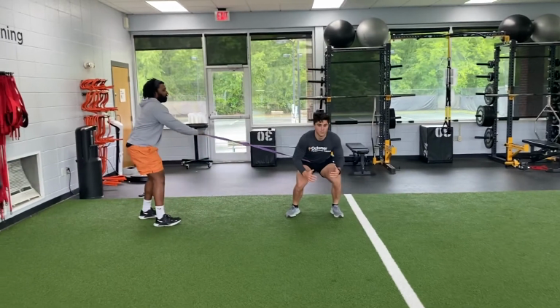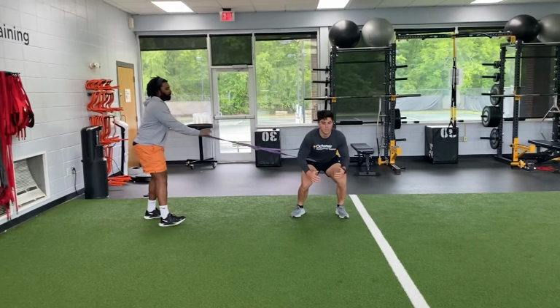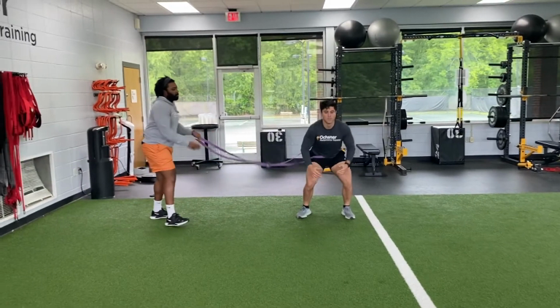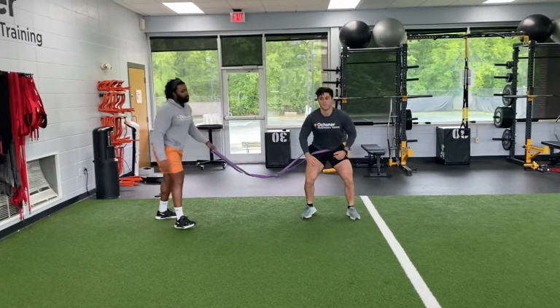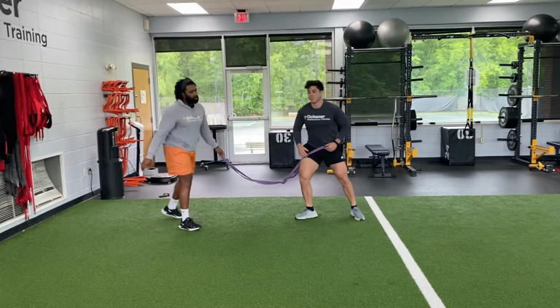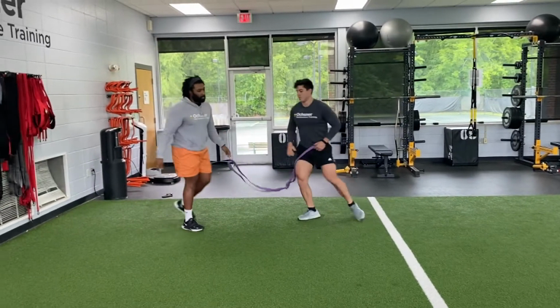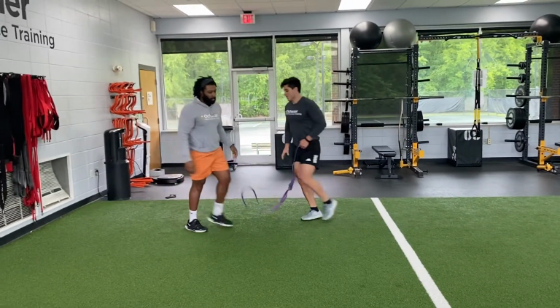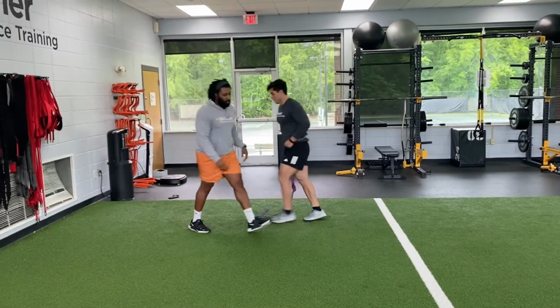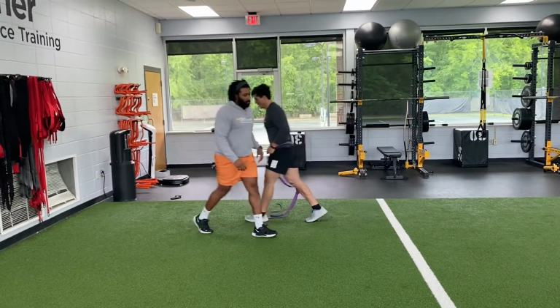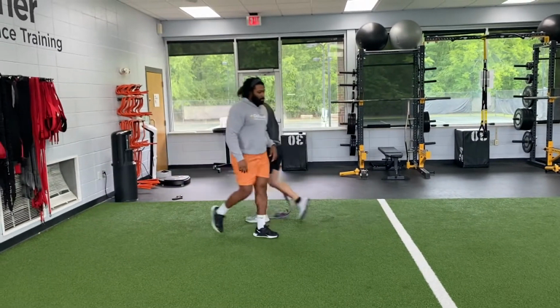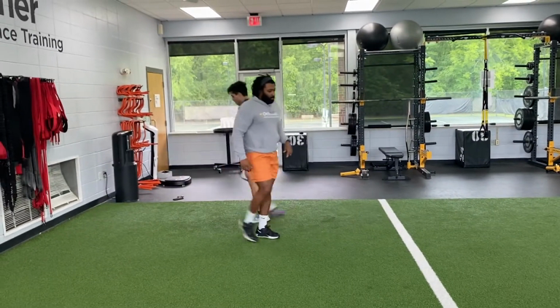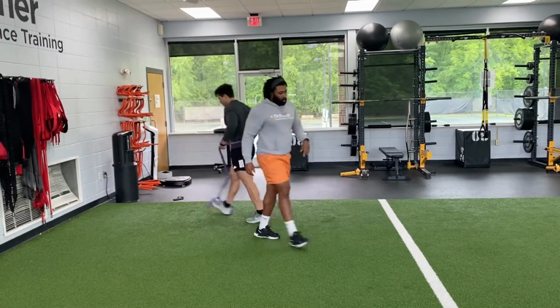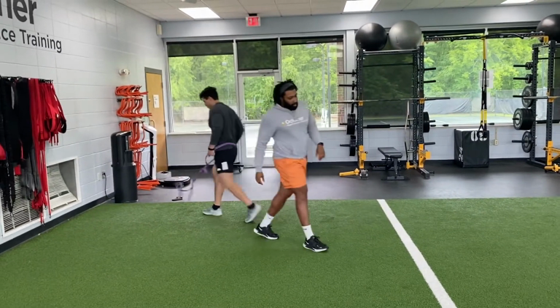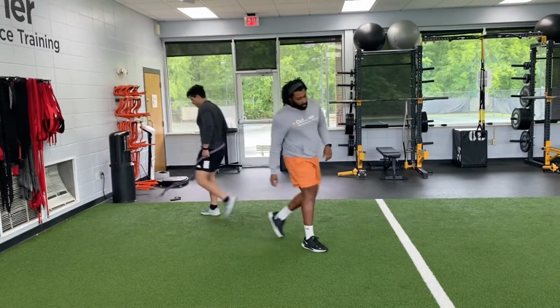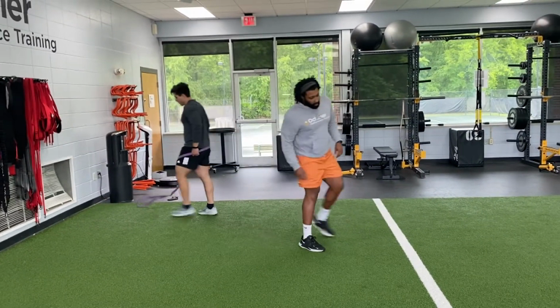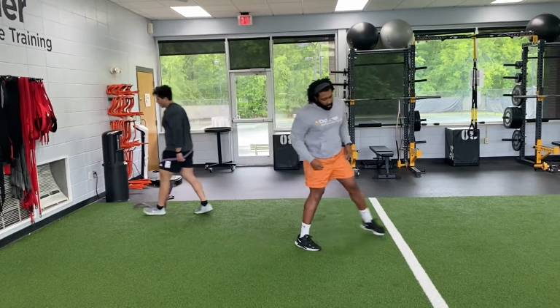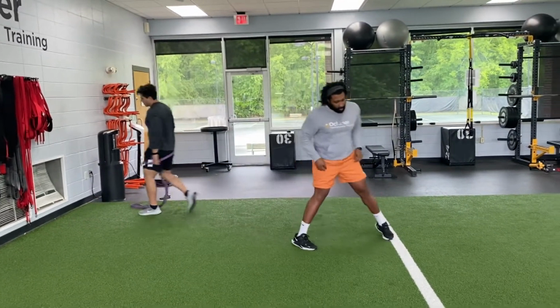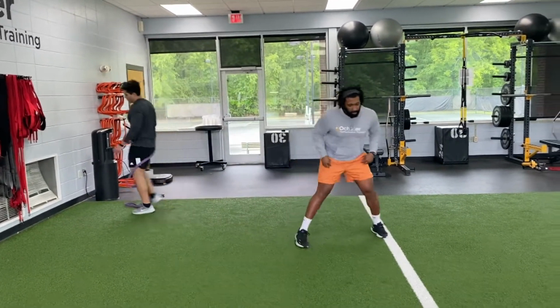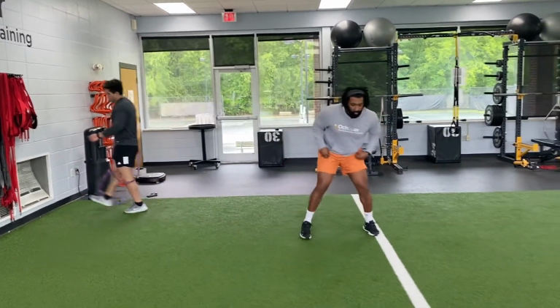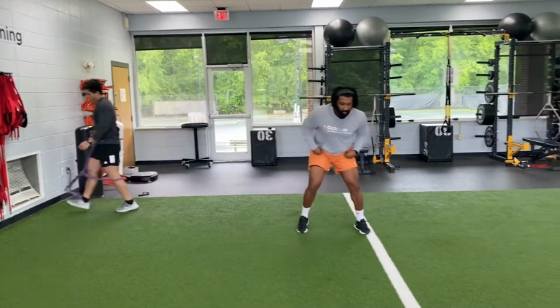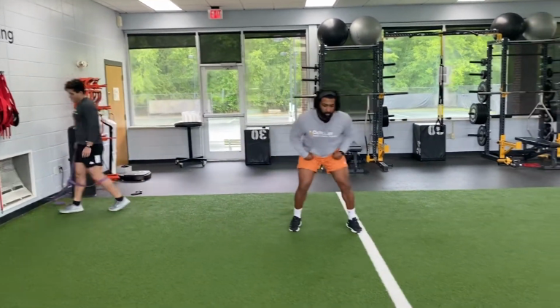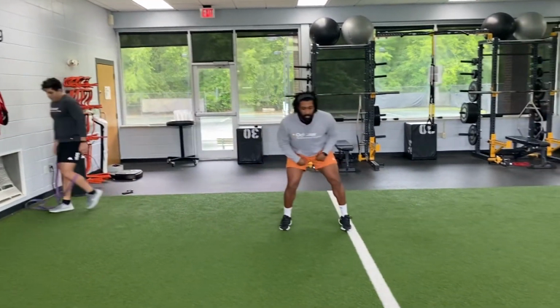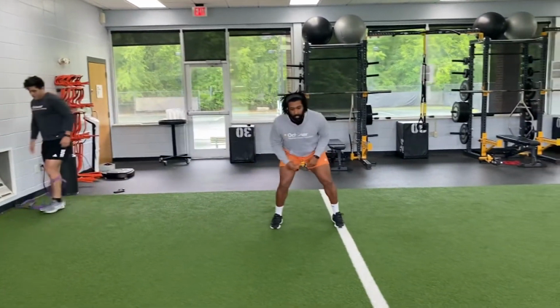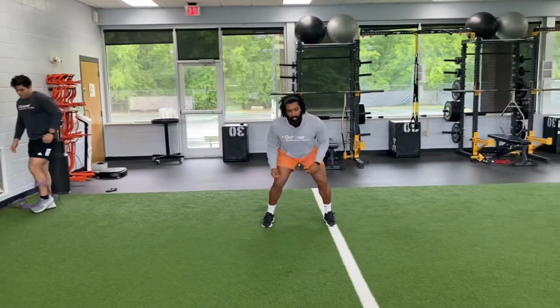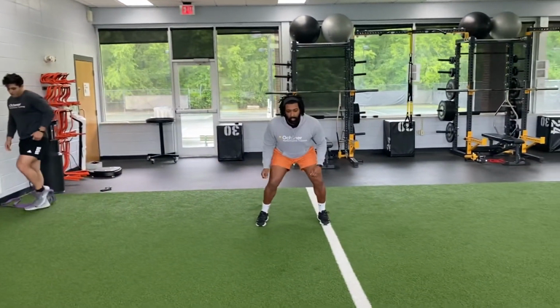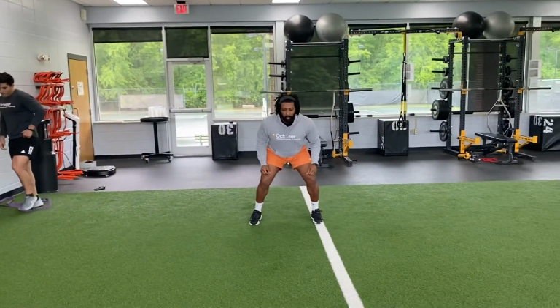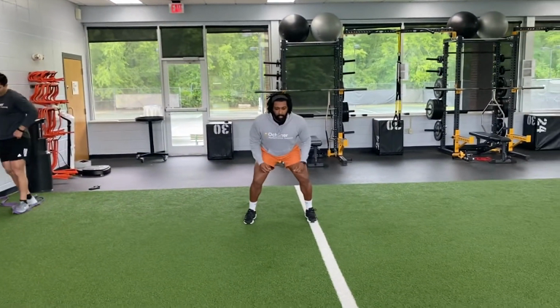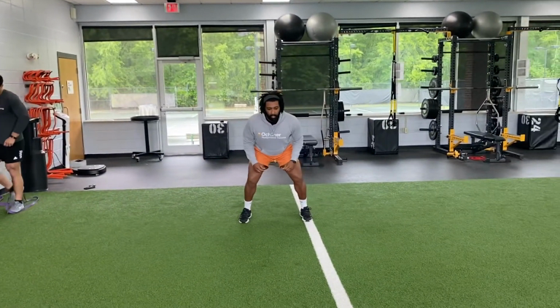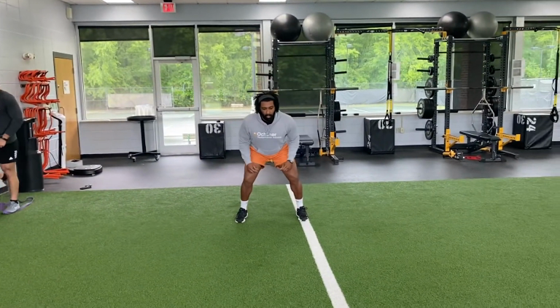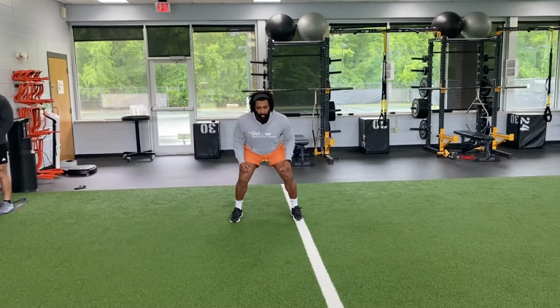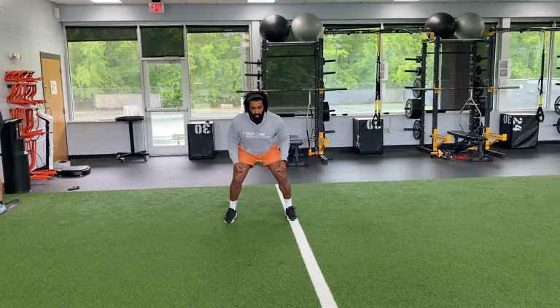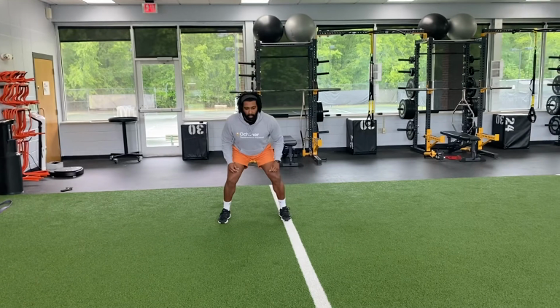The last exercise will be an unresisted crossover sprint going 10 yards as well. Ready, go.